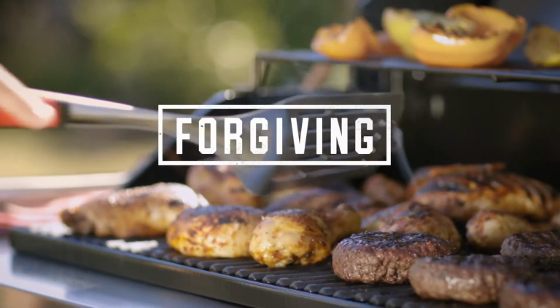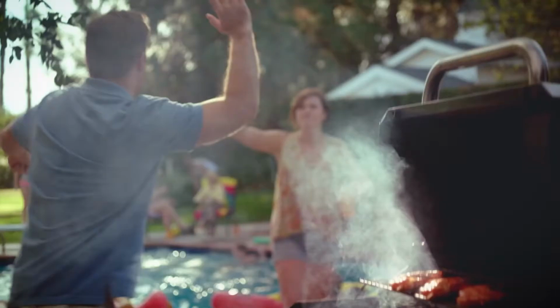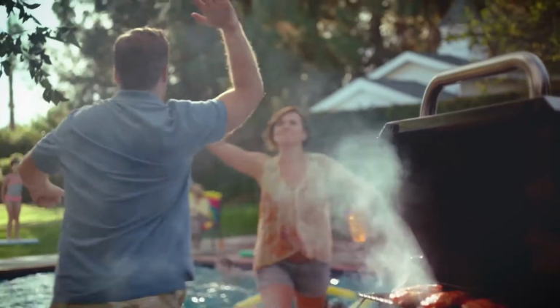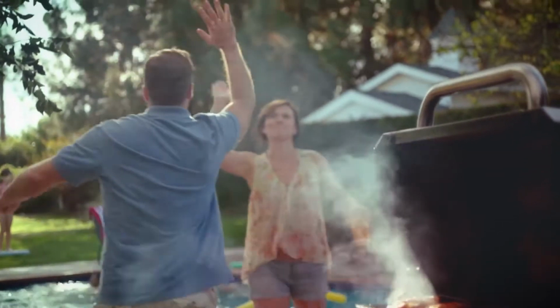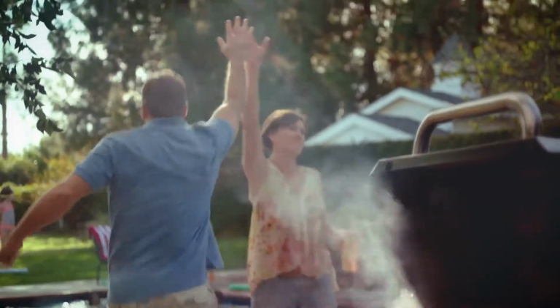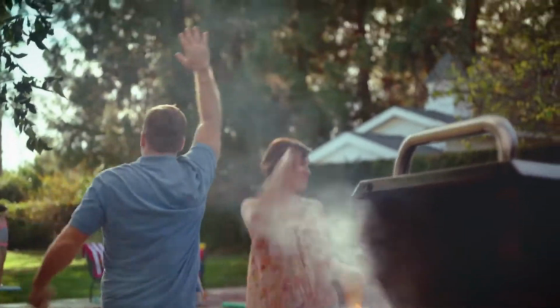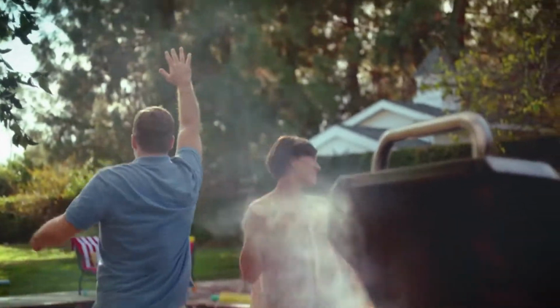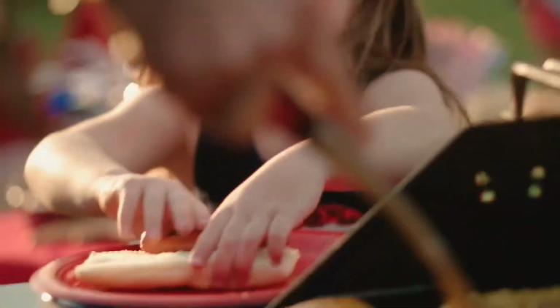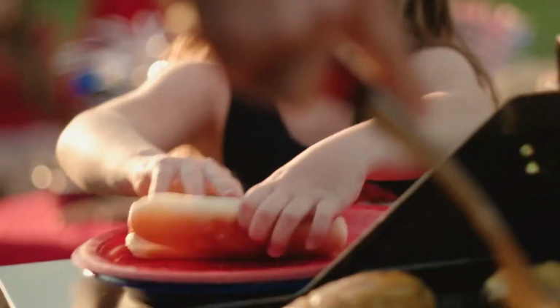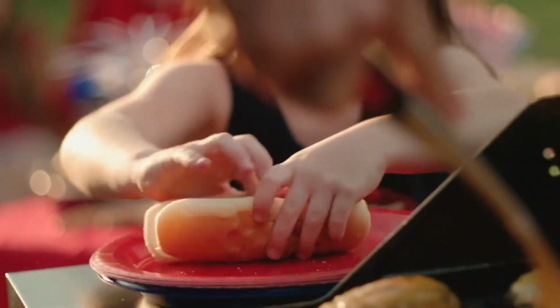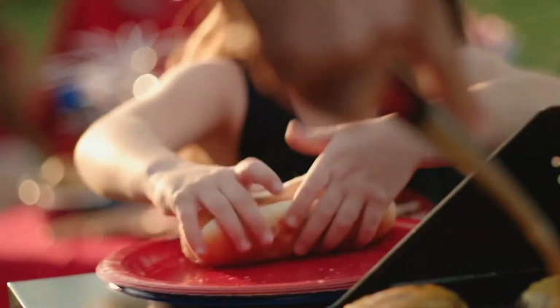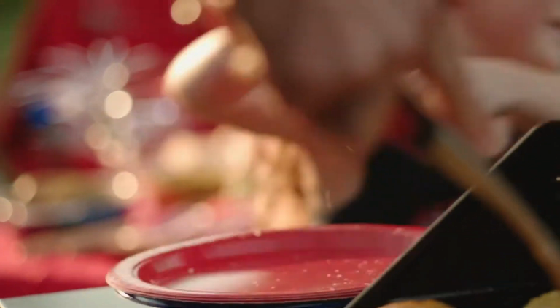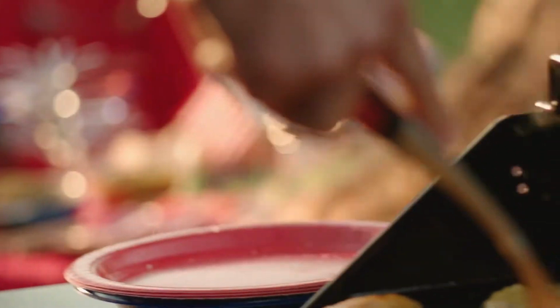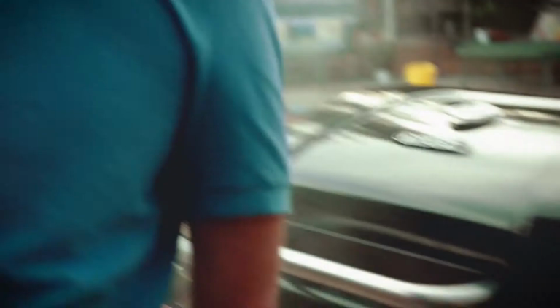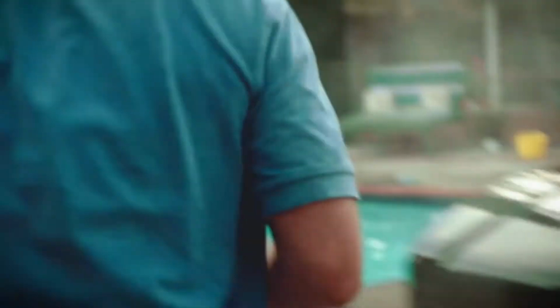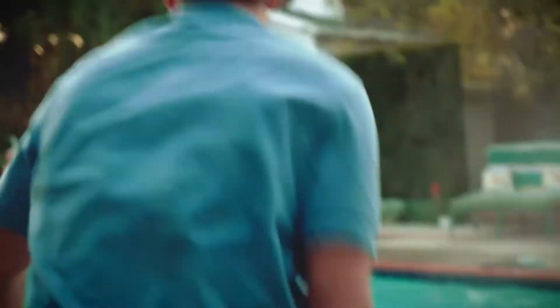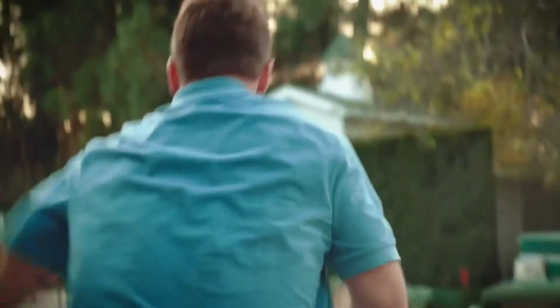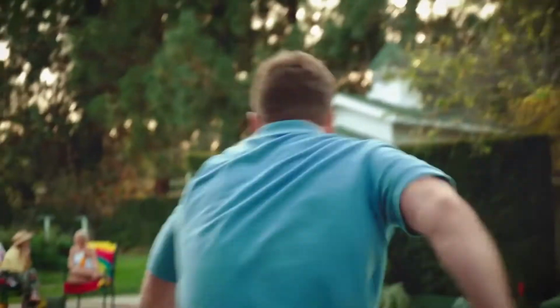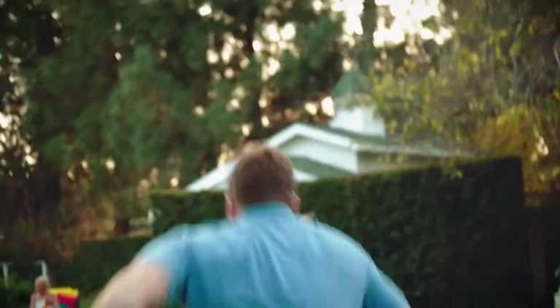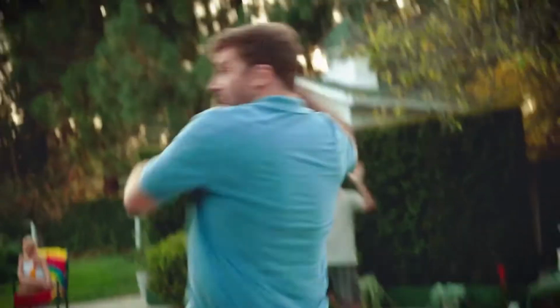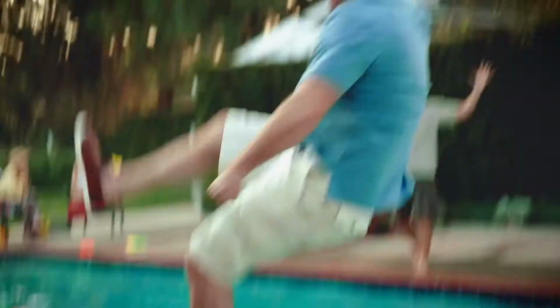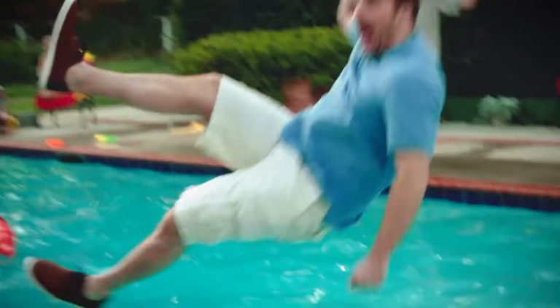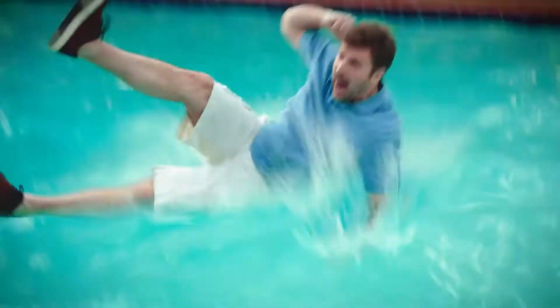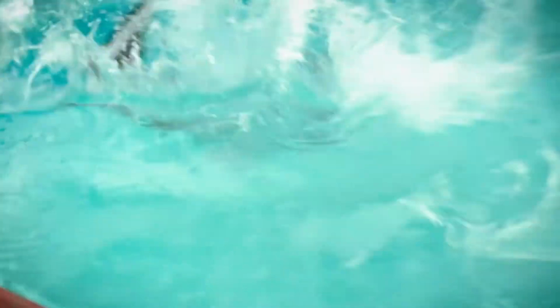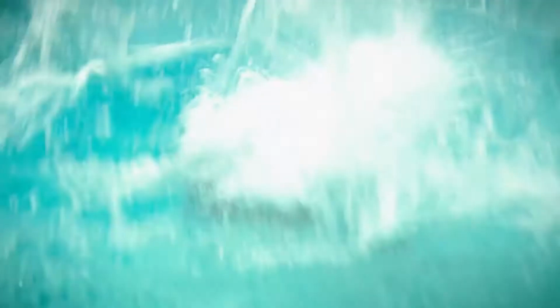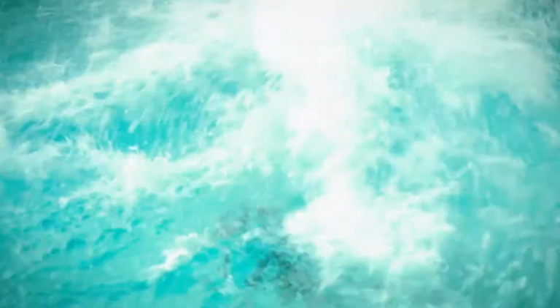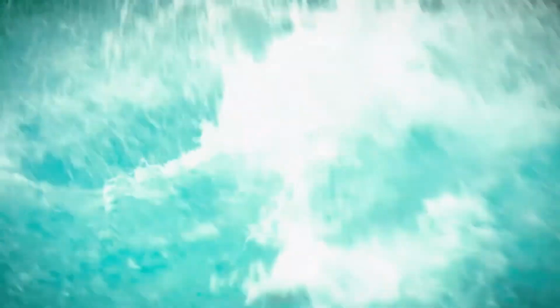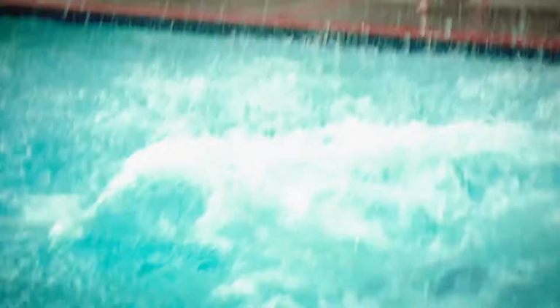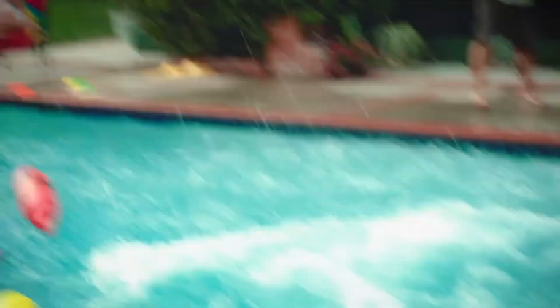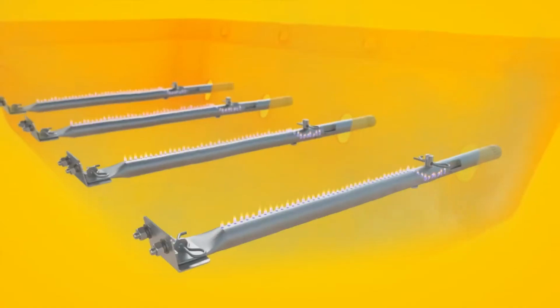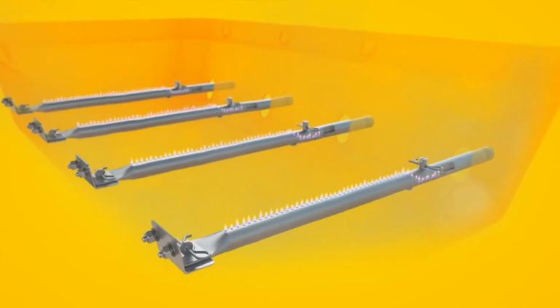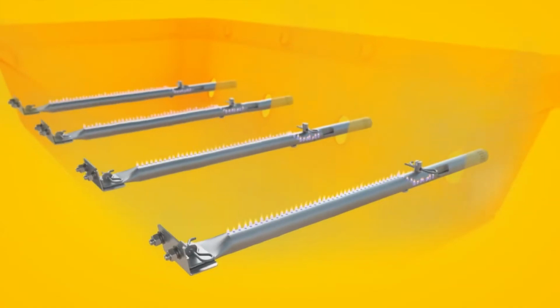All True Infrared grills are designed to make your food and your cookout a success. And while its name might sound scientific, how it works is easy.